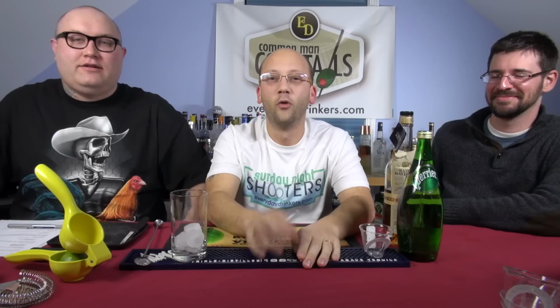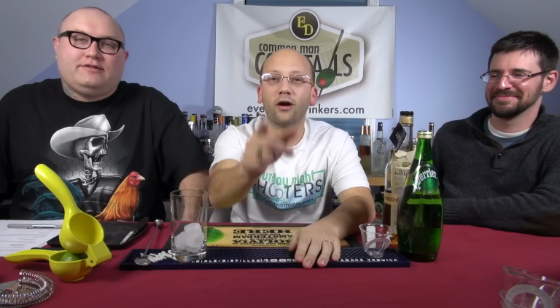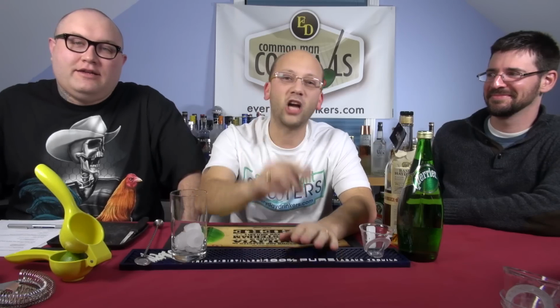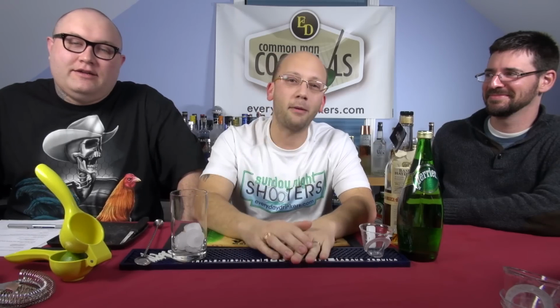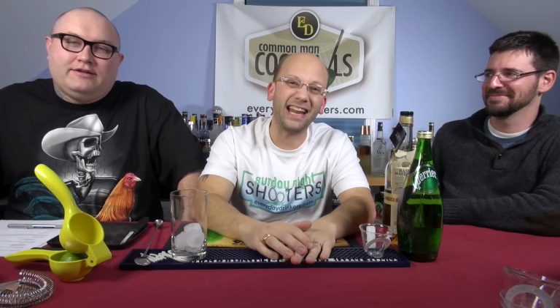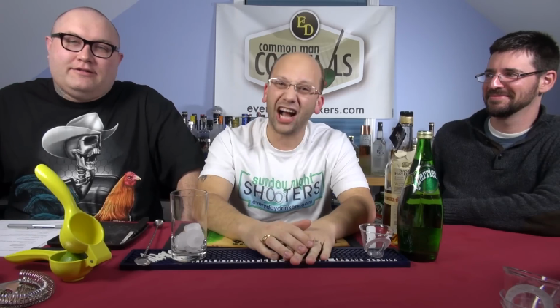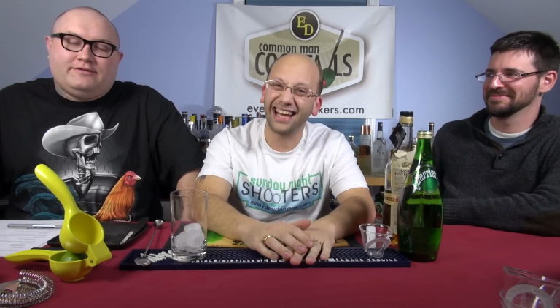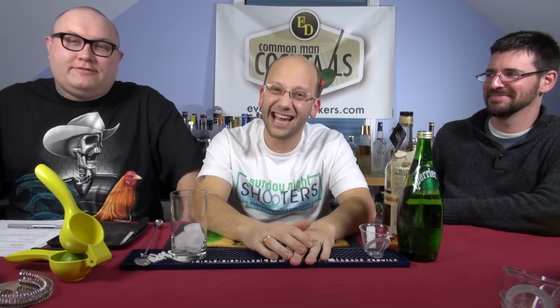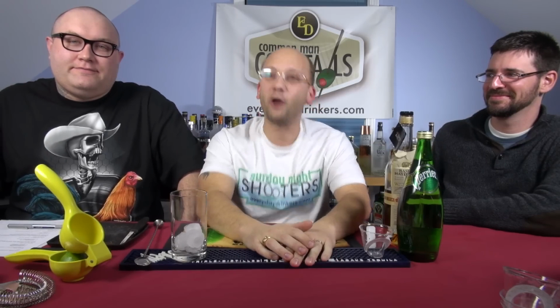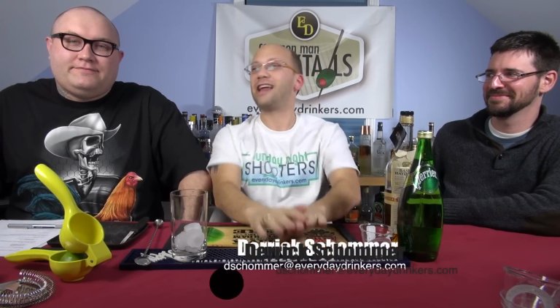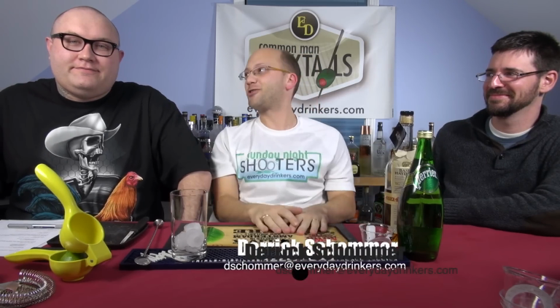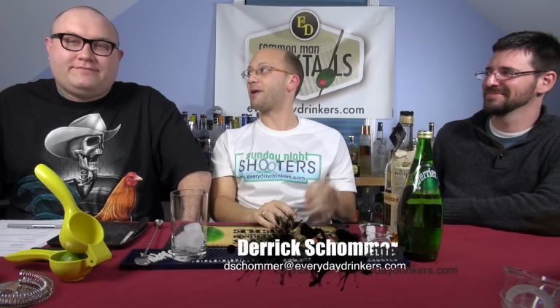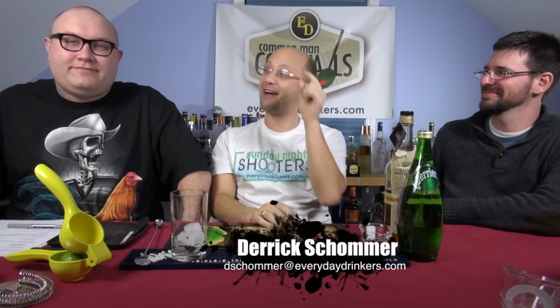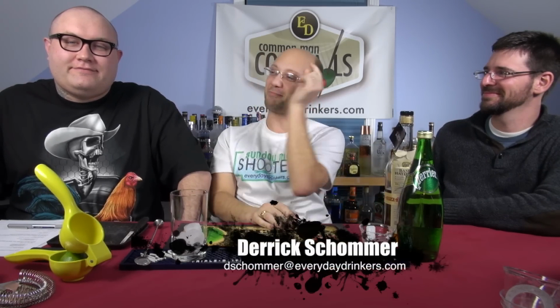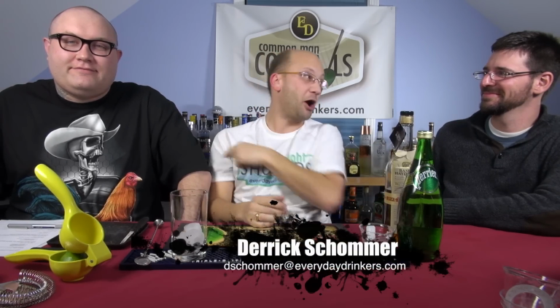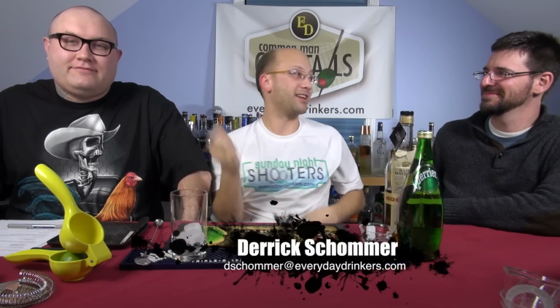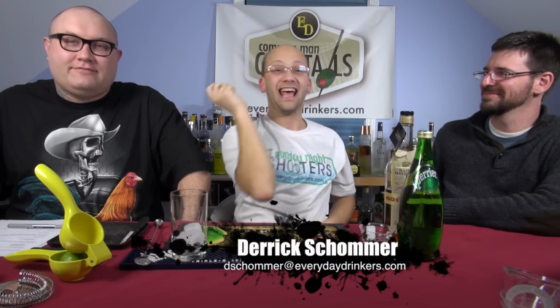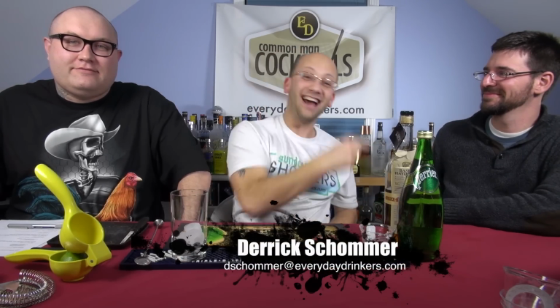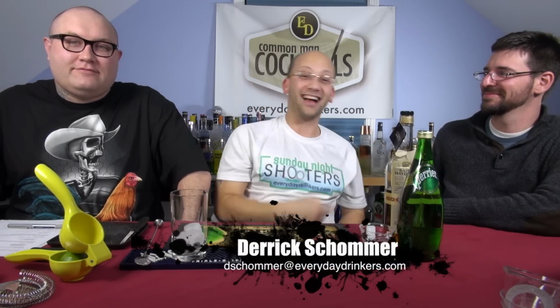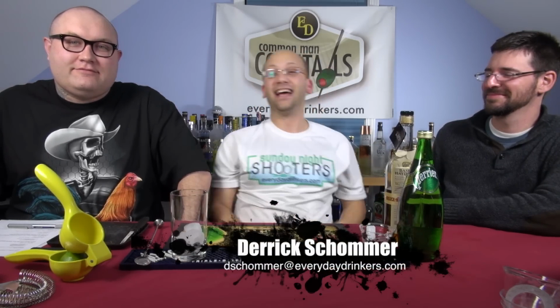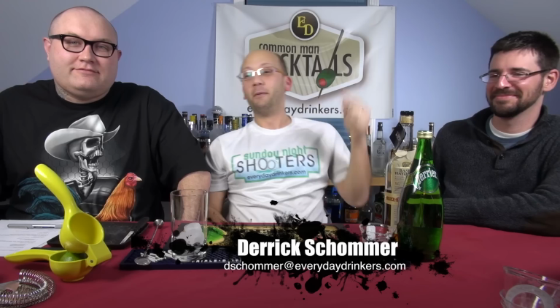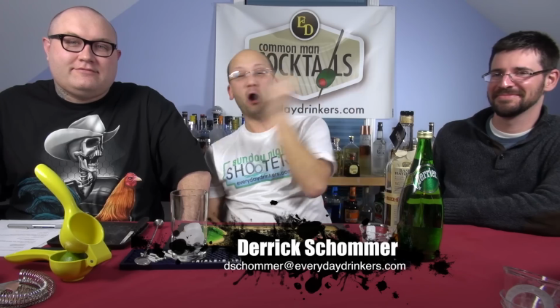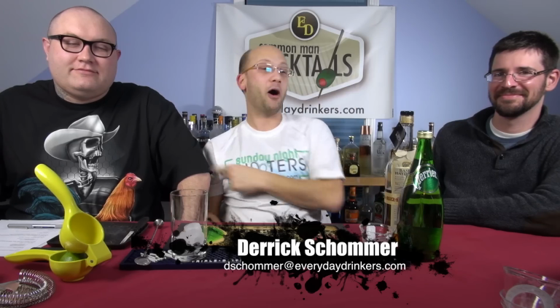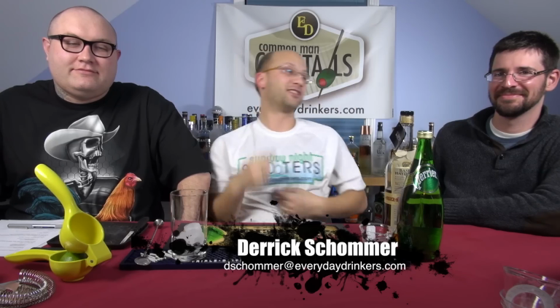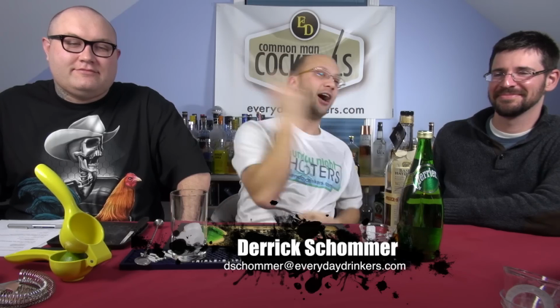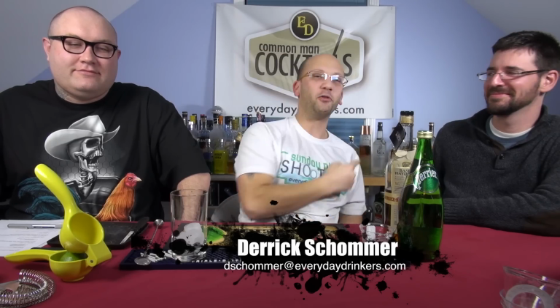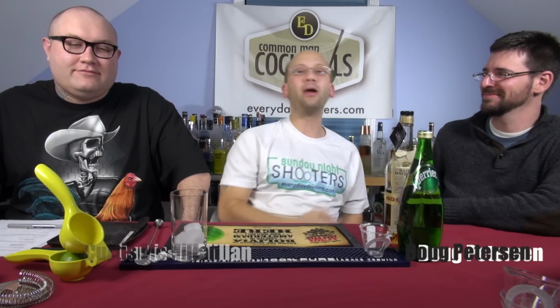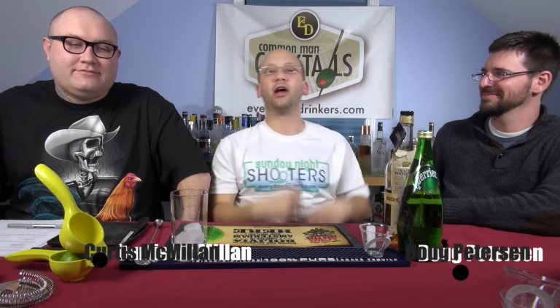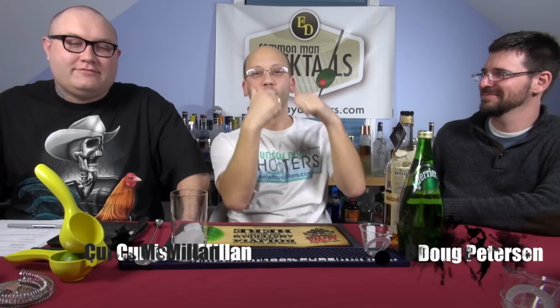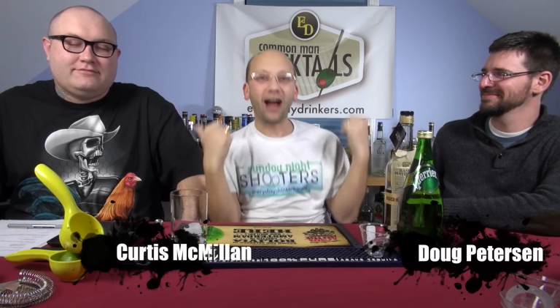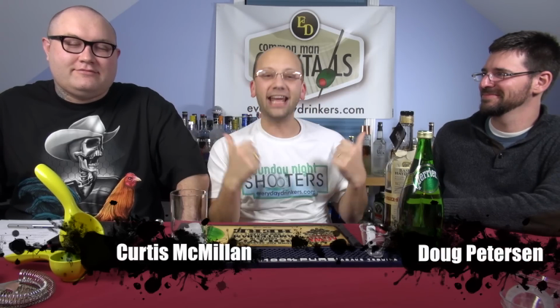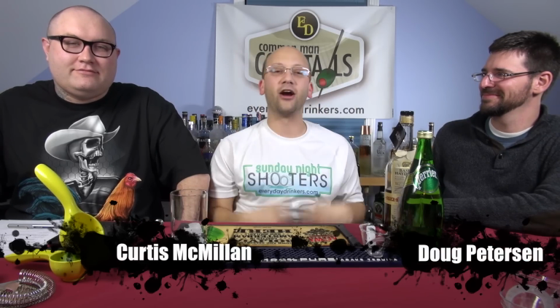Welcome to Common Man Cocktails. I'm your host Eric Scheller, and I have with me Curtis, Doug, co-host of the week, right here.